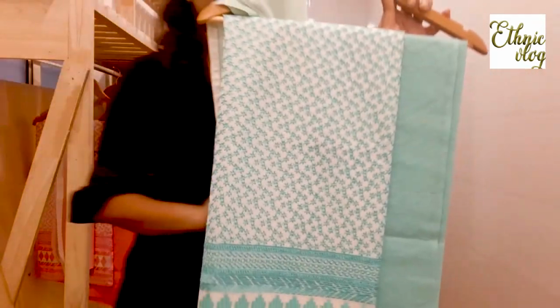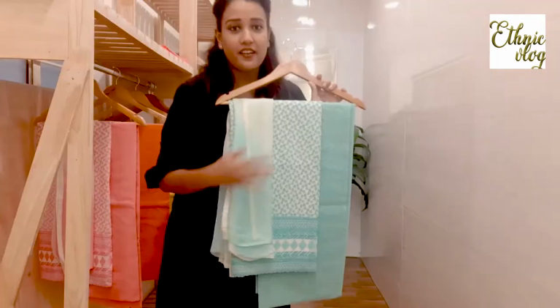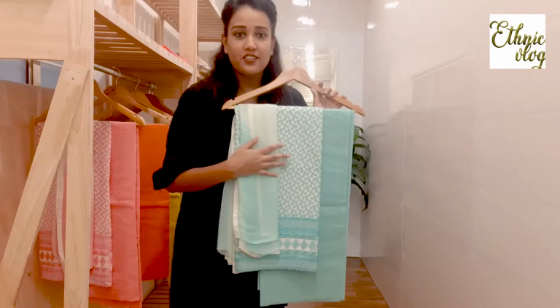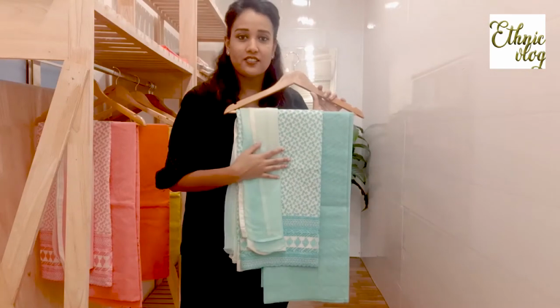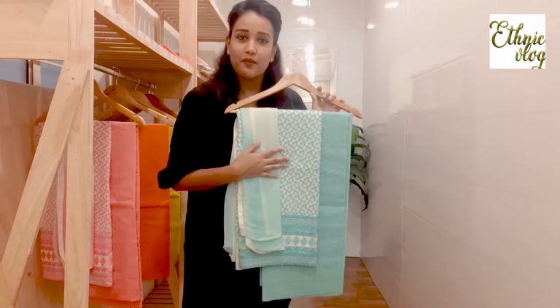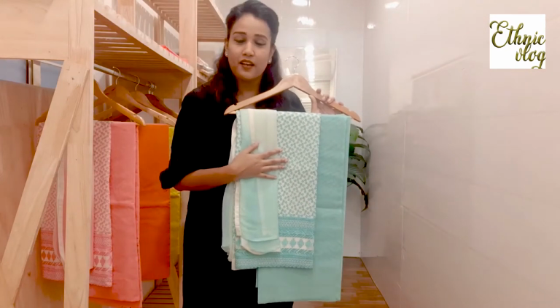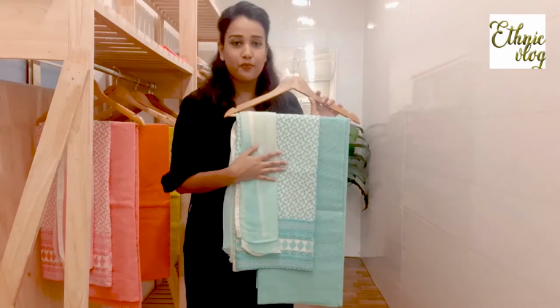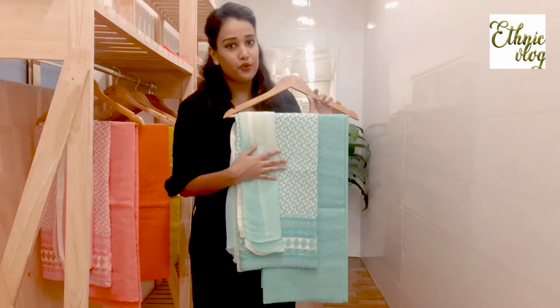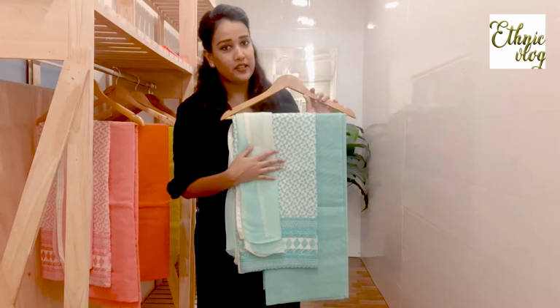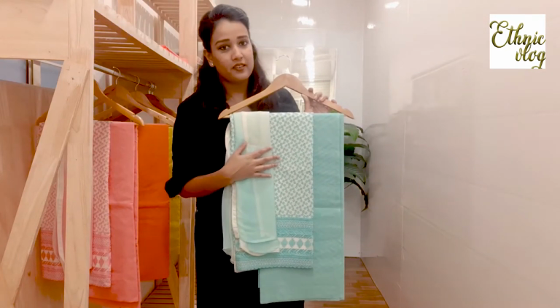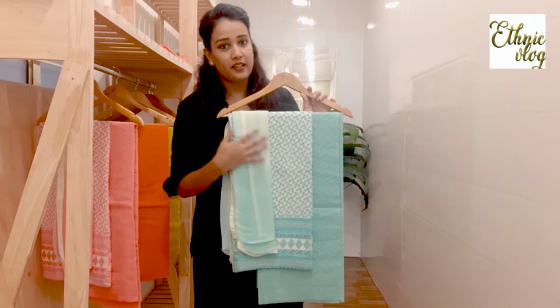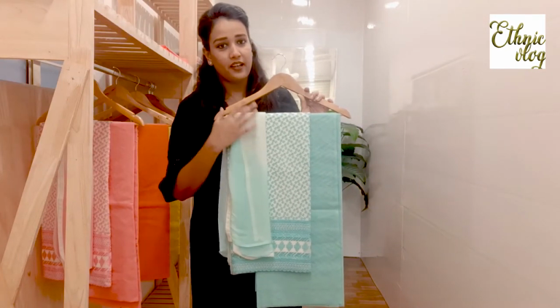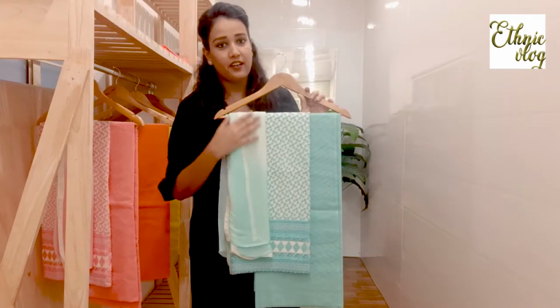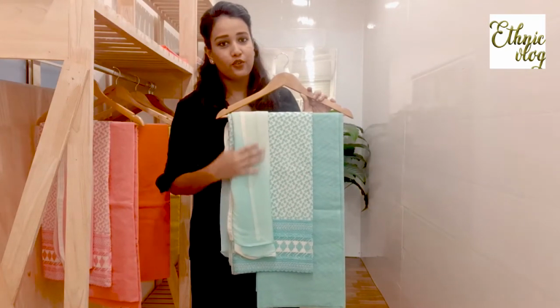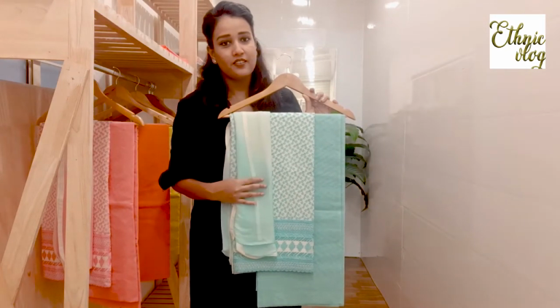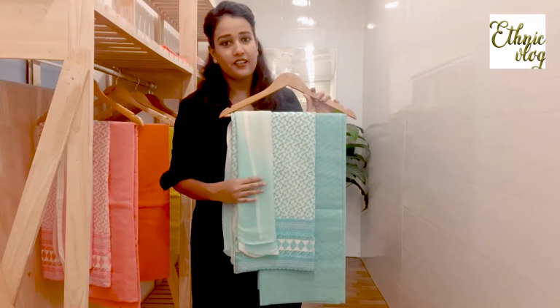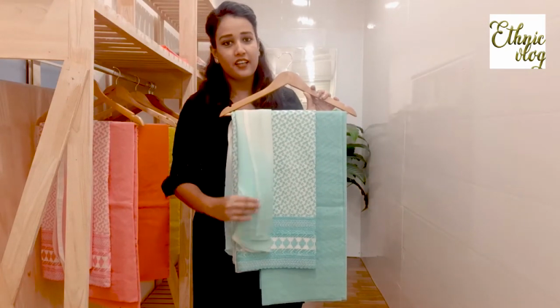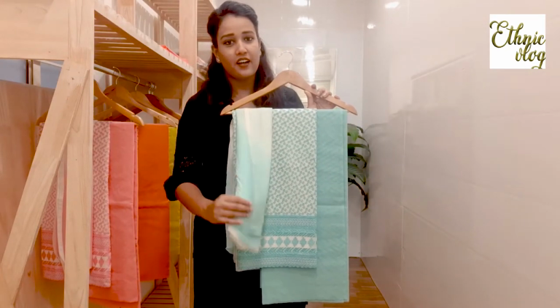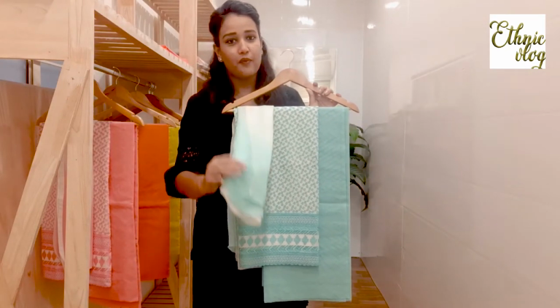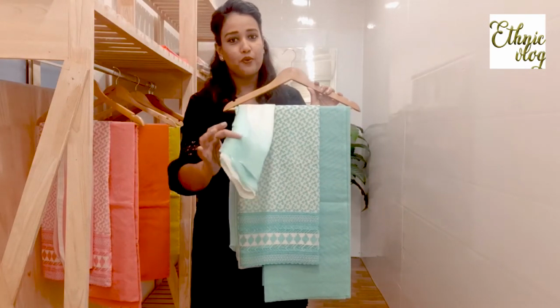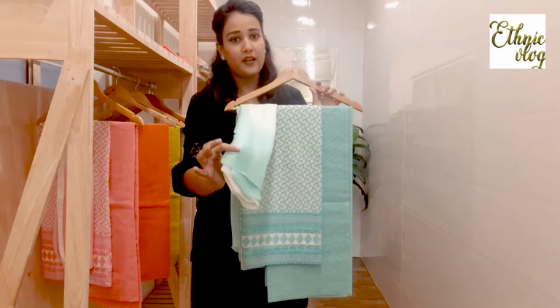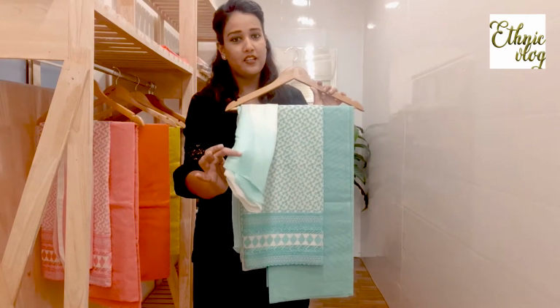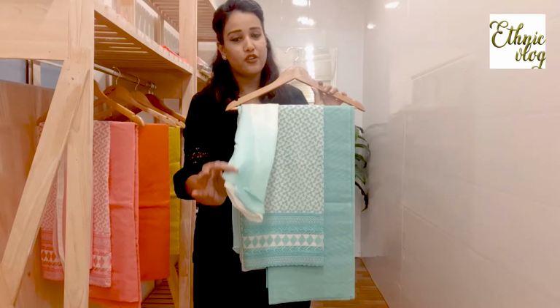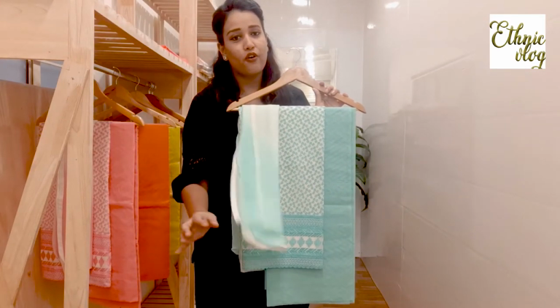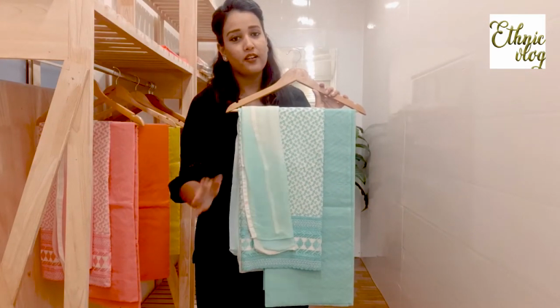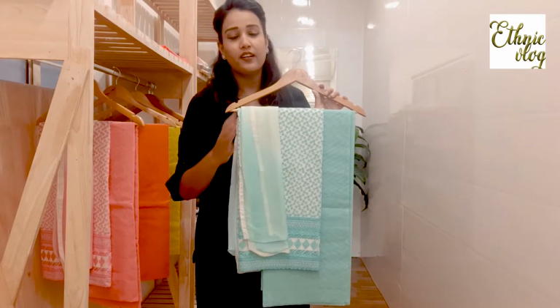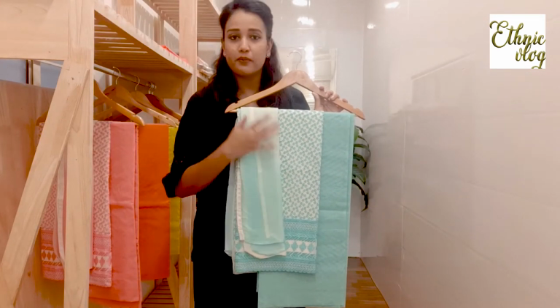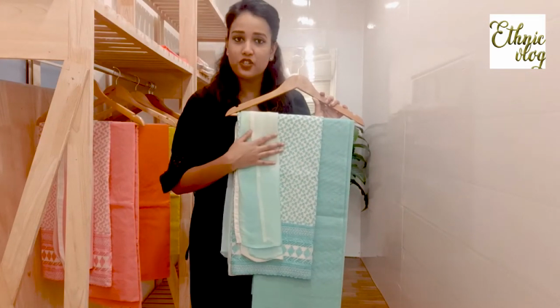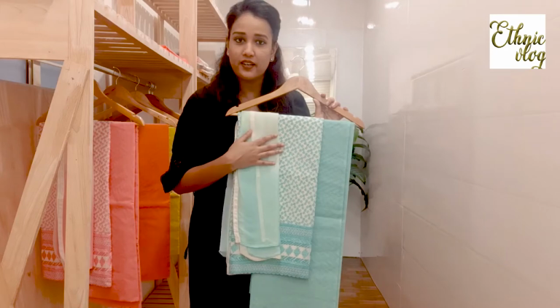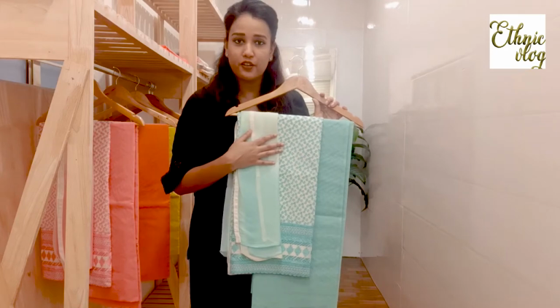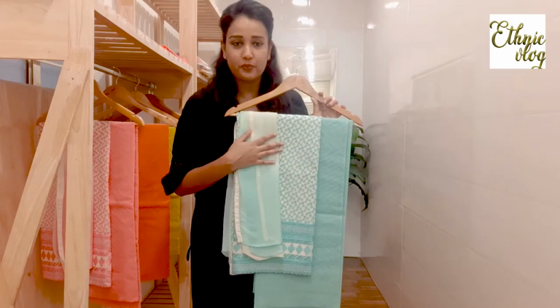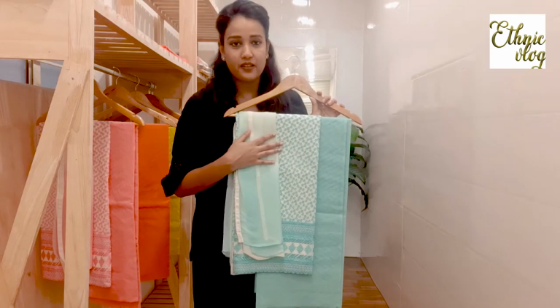Again, I have told you about the dupatta. This is a plain chiffon and double shaded dupatta.